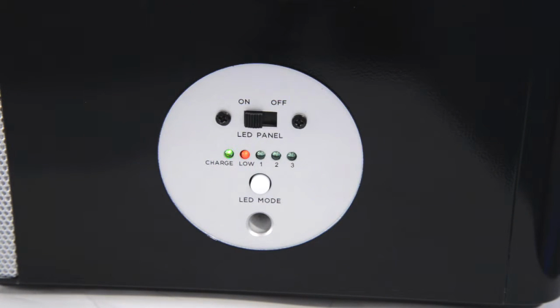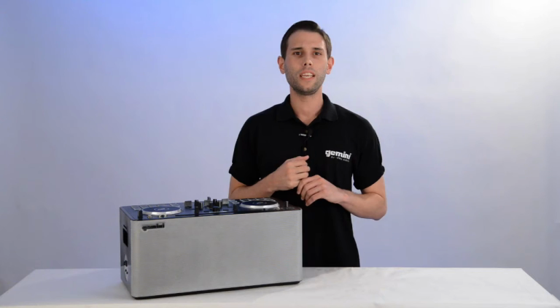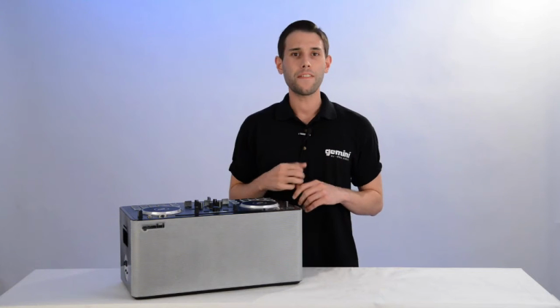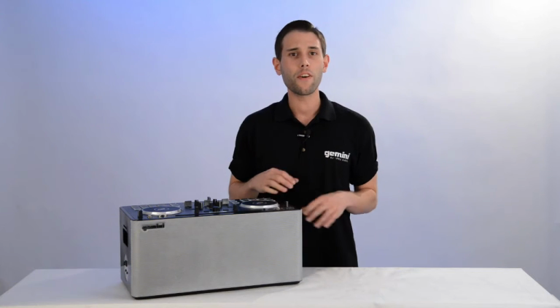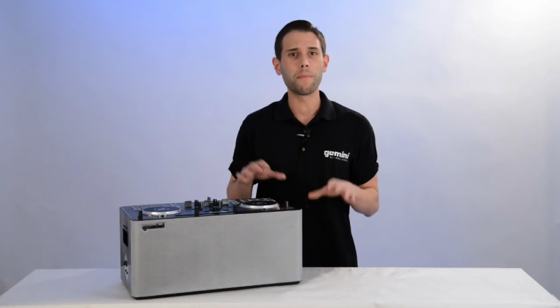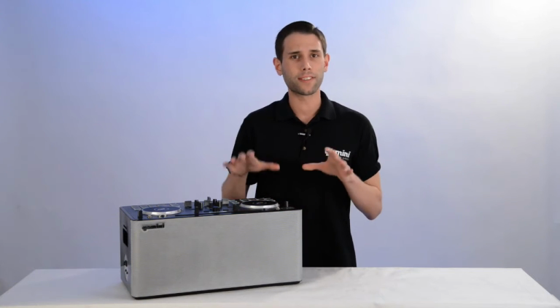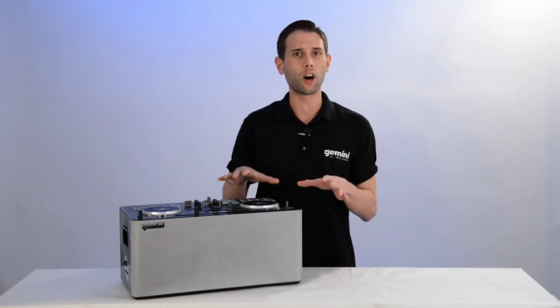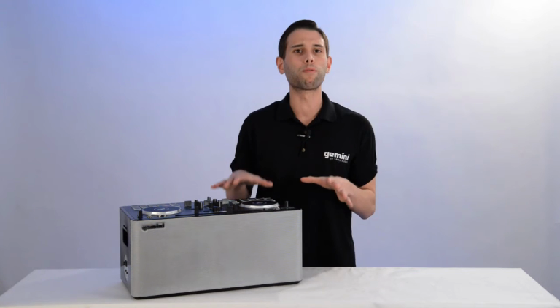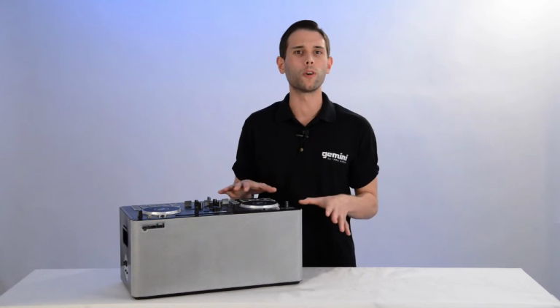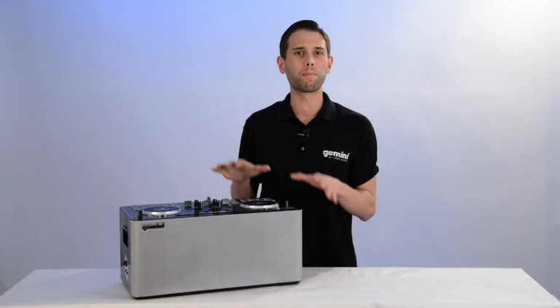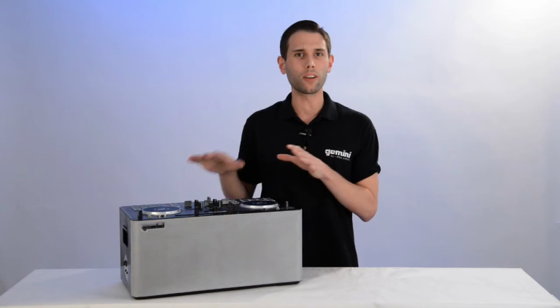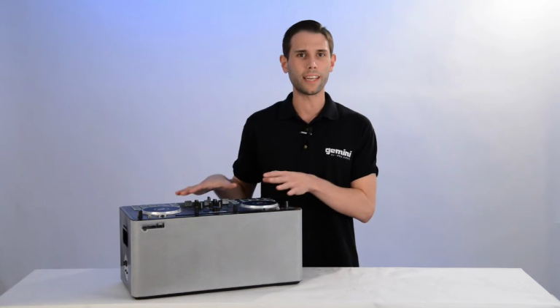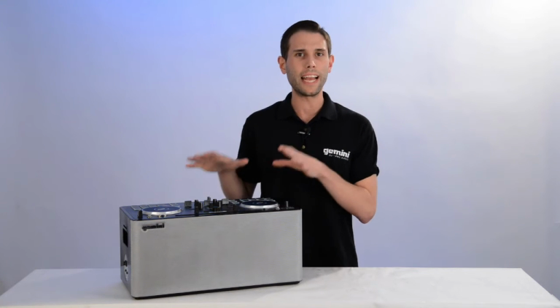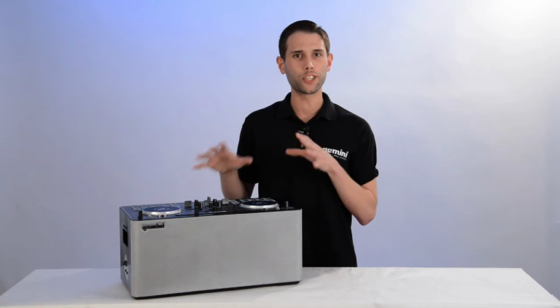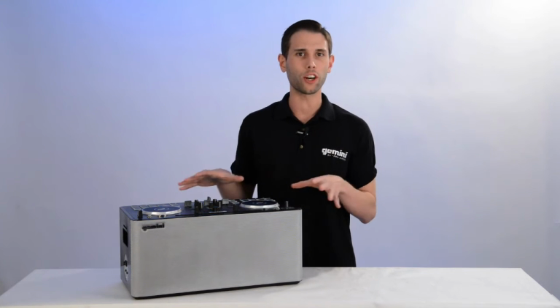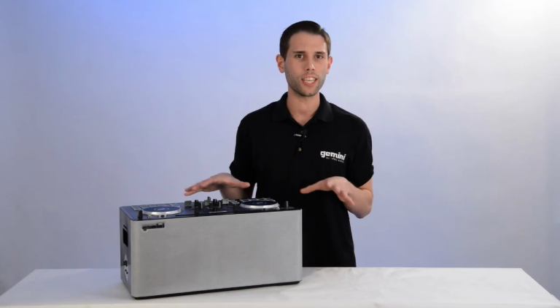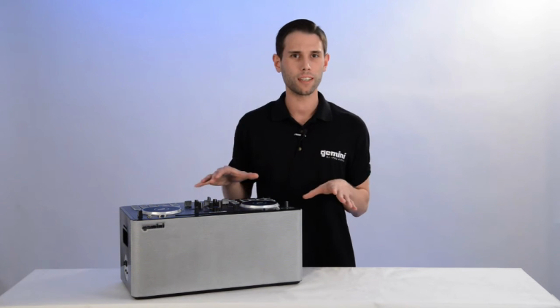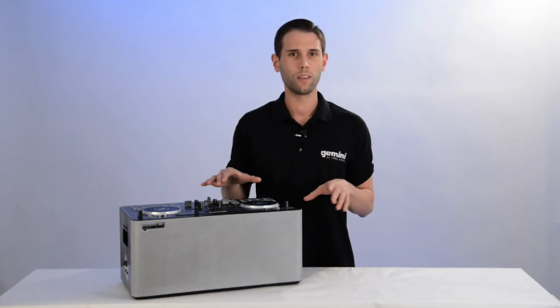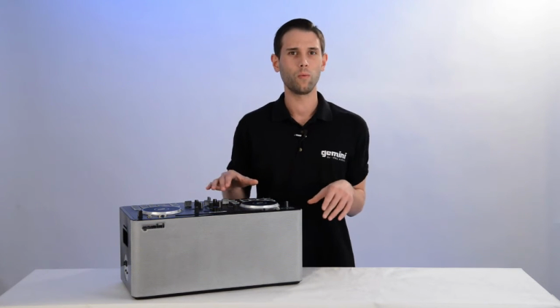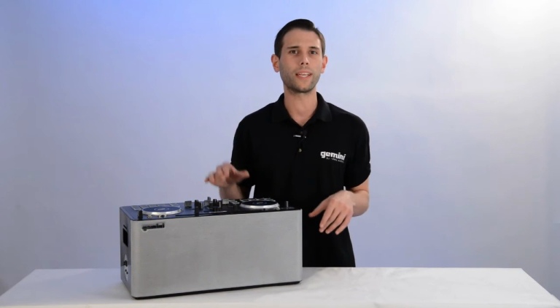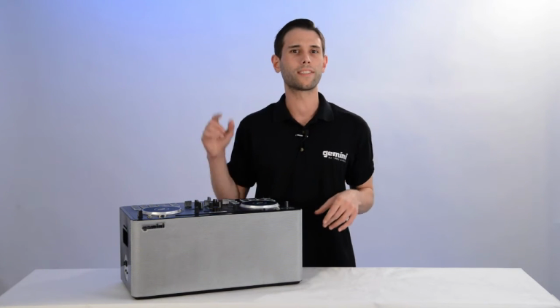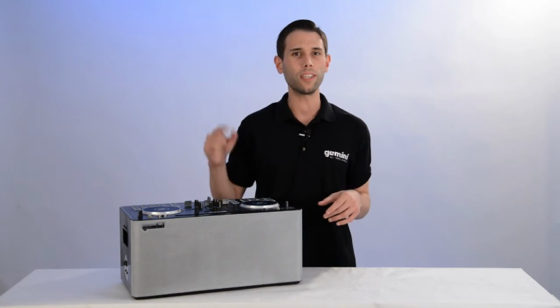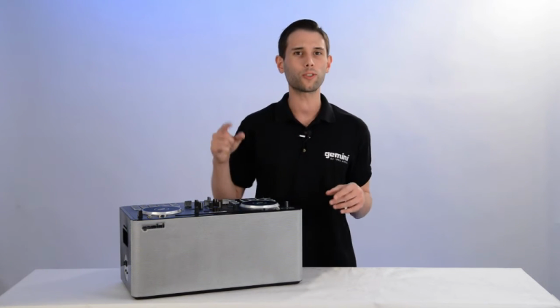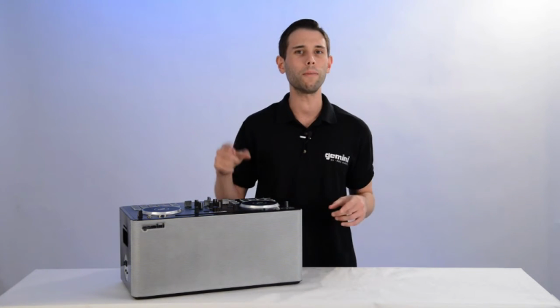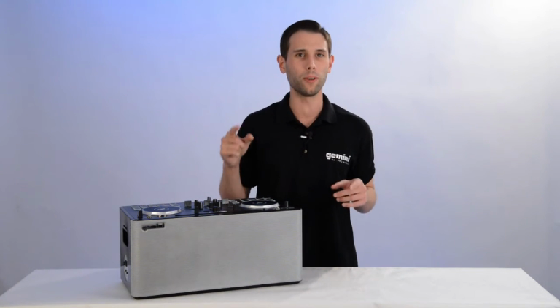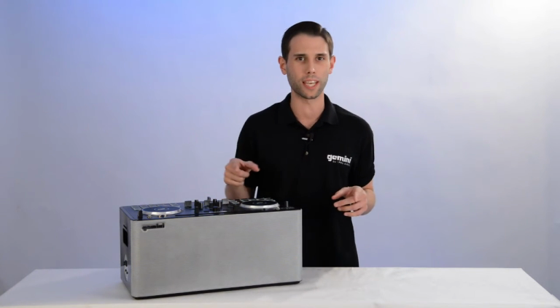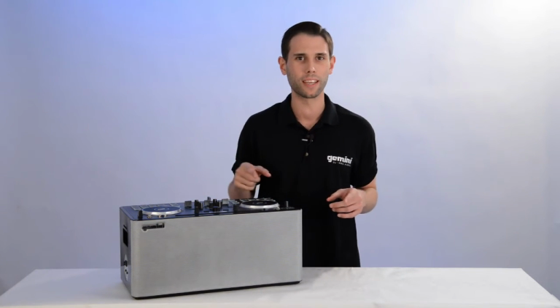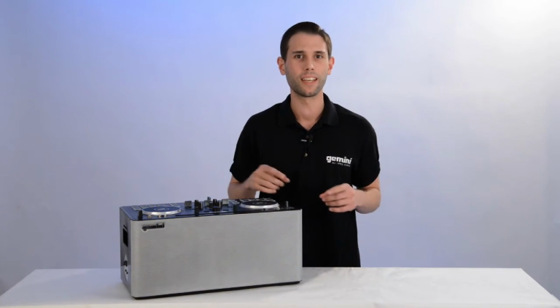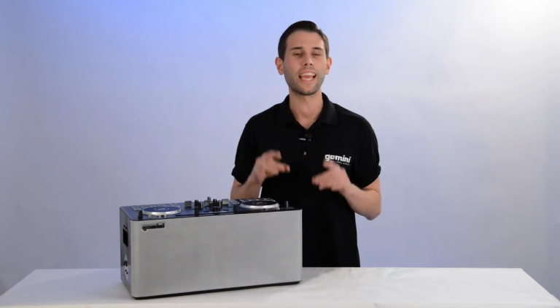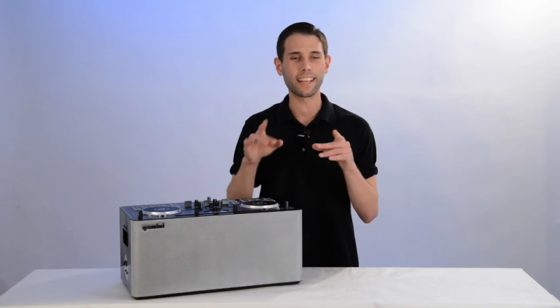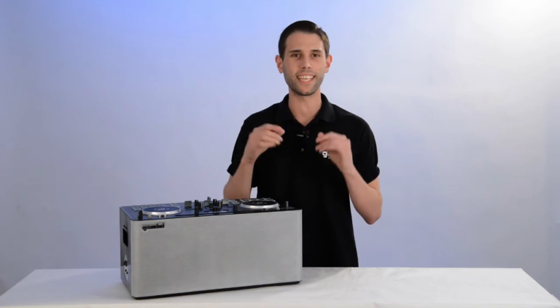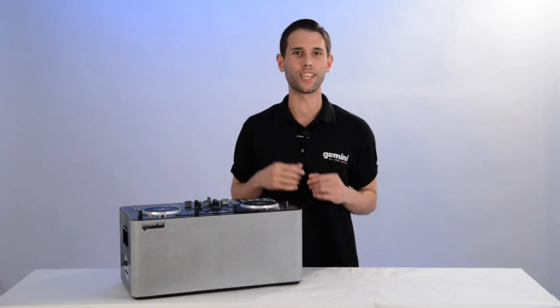Even though the Mixta GoPro is plugged in and charging, we can still stream music and DJ.